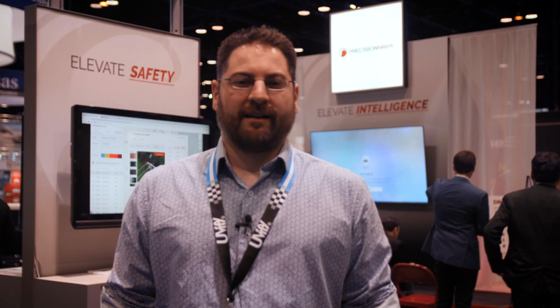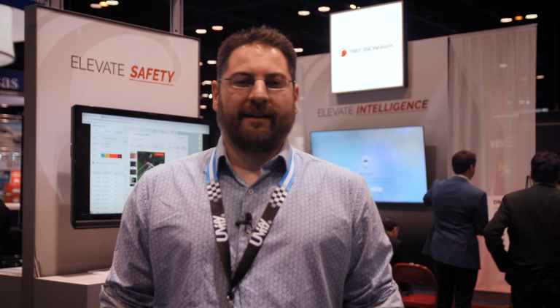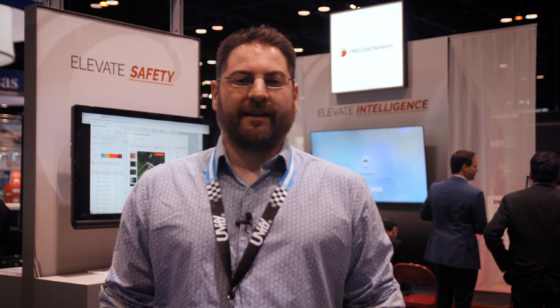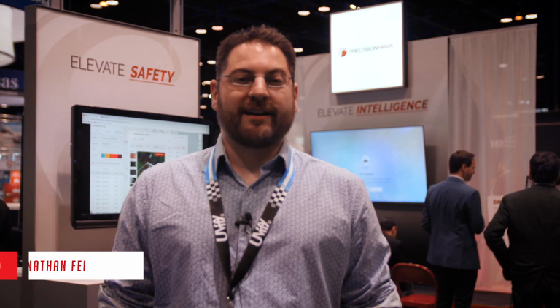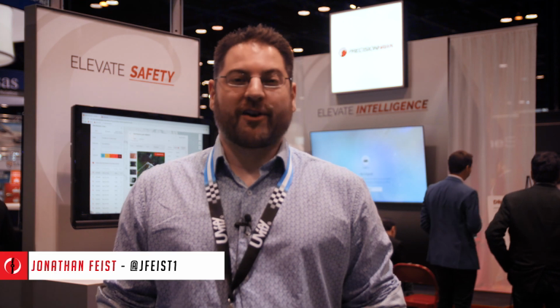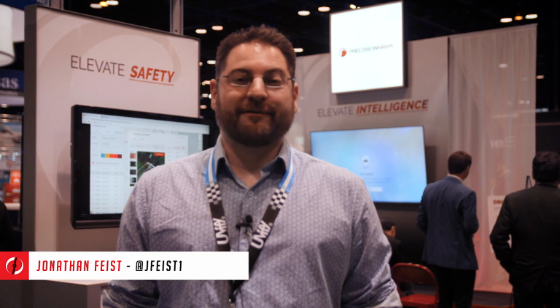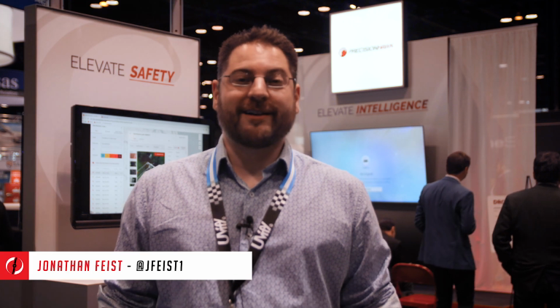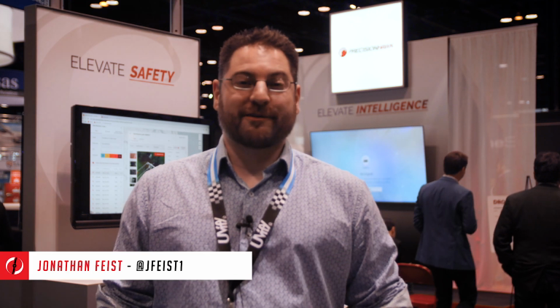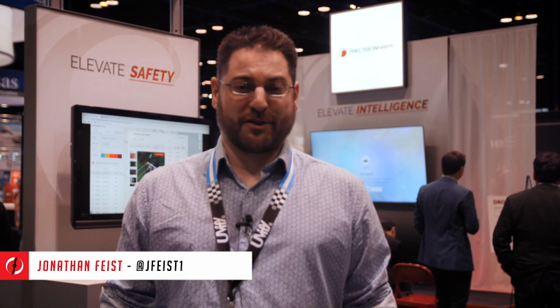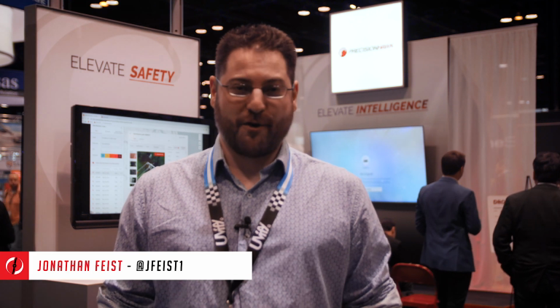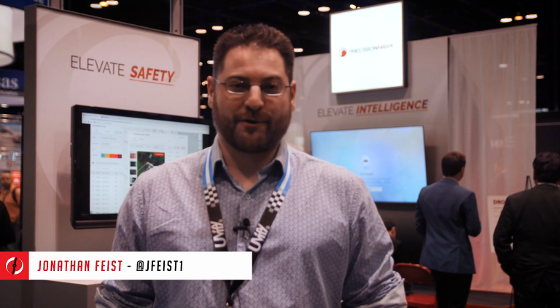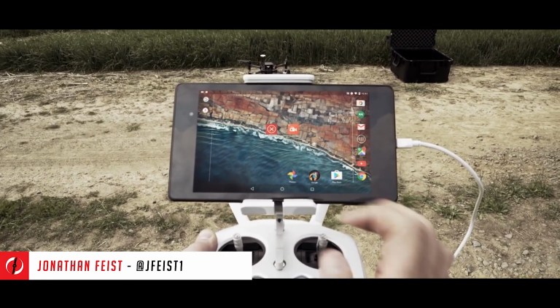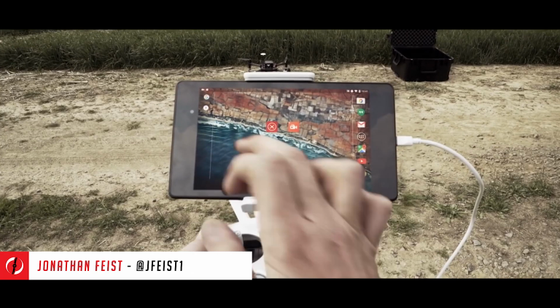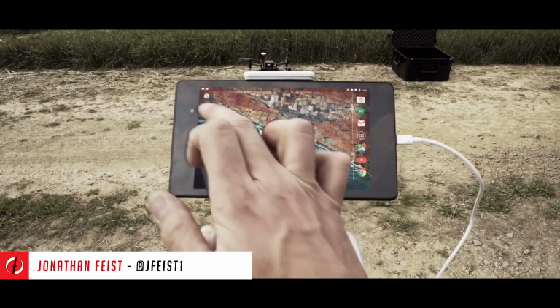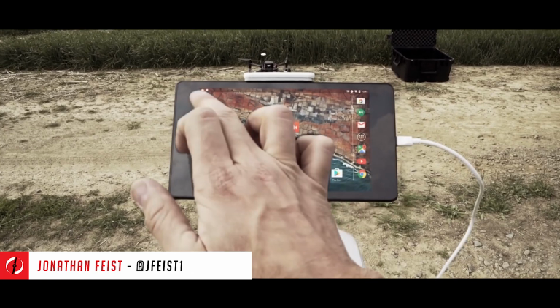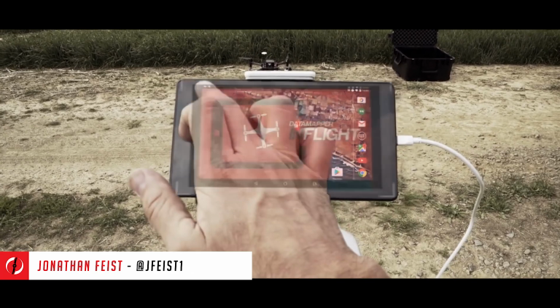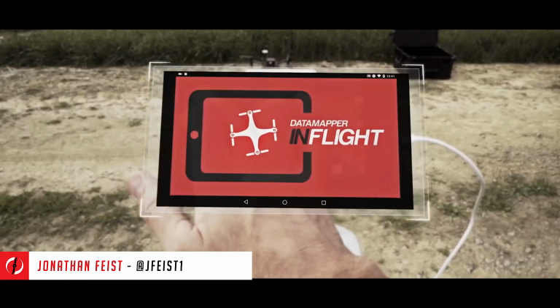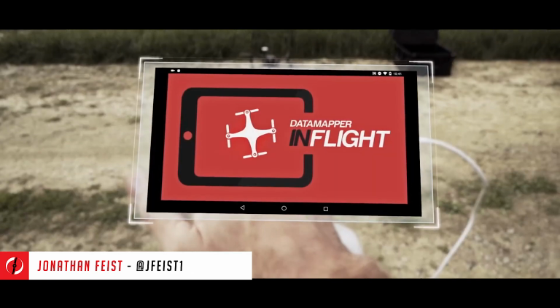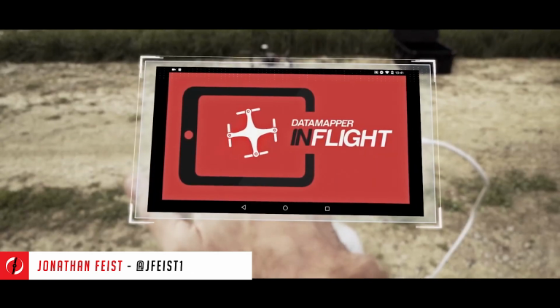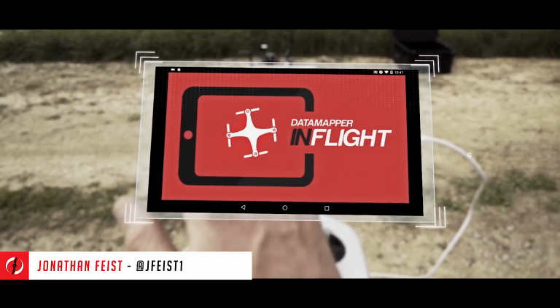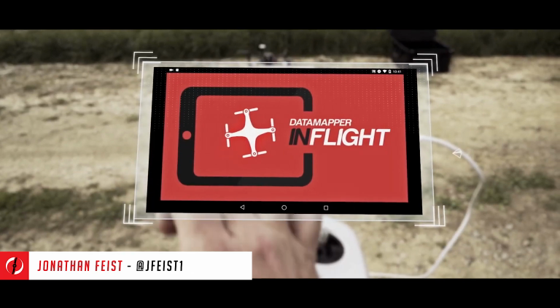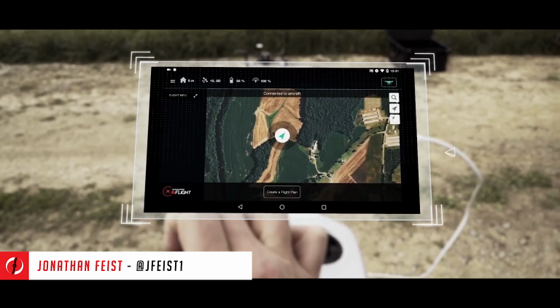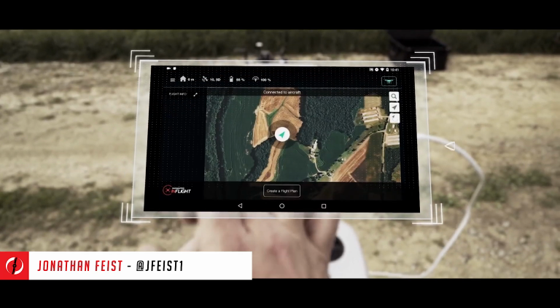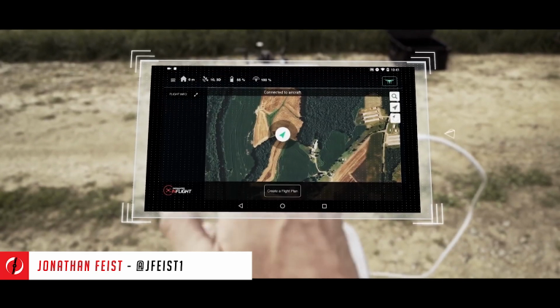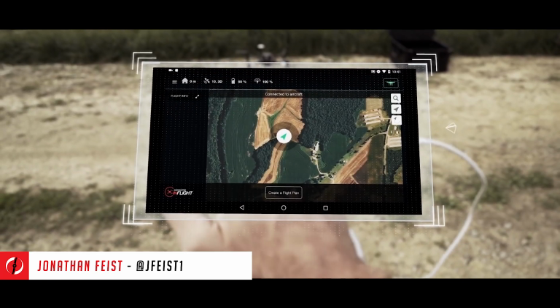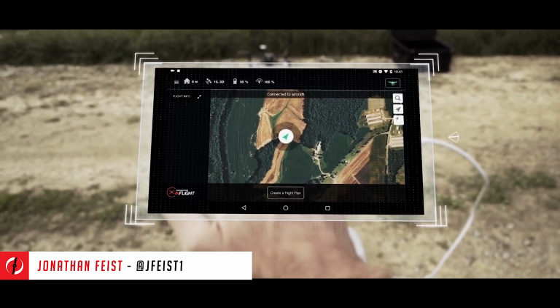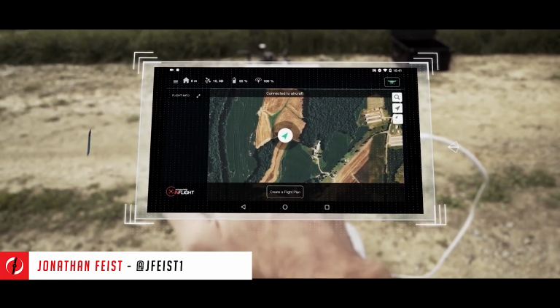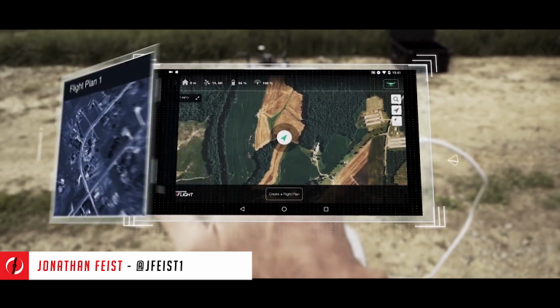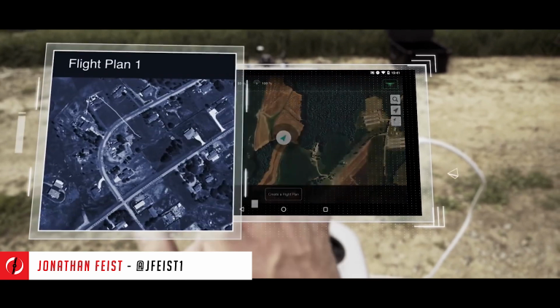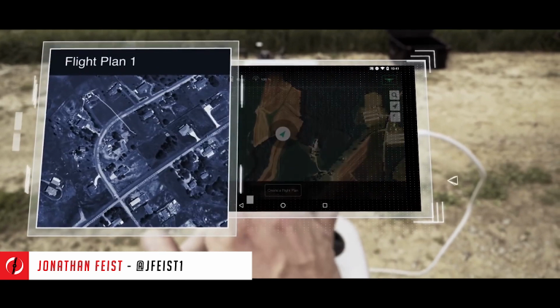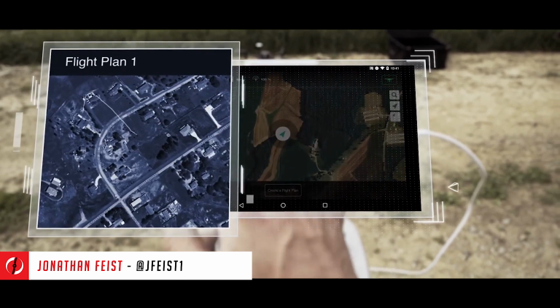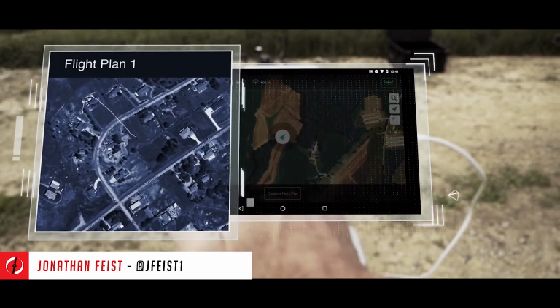Hey guys, Jonathan Weiss here for DroneRush. We're going to sit down with Michael from PrecisionHawk to talk about some of their new software.